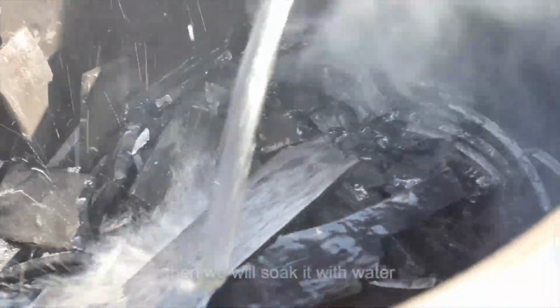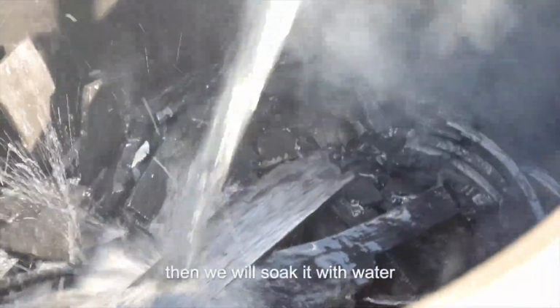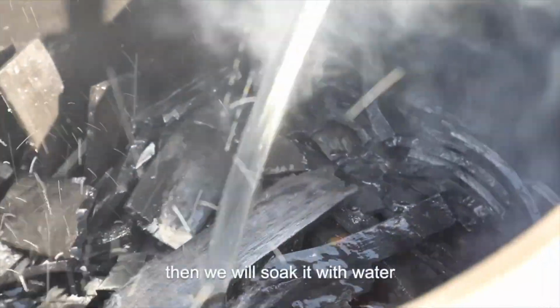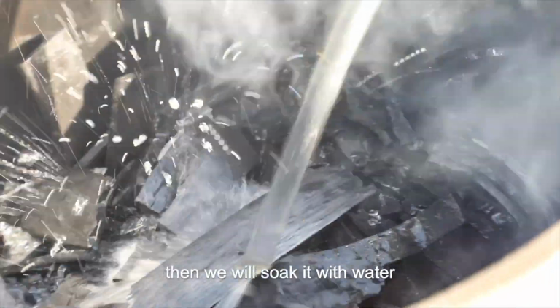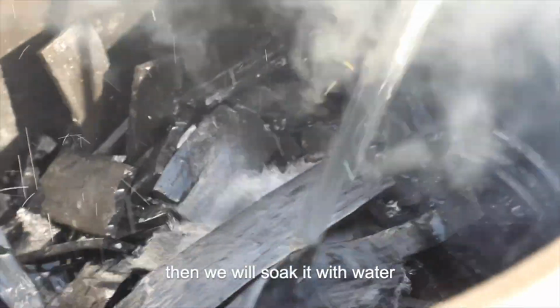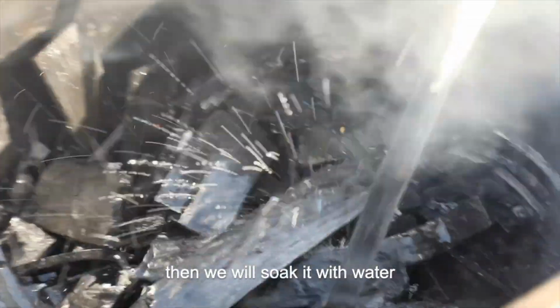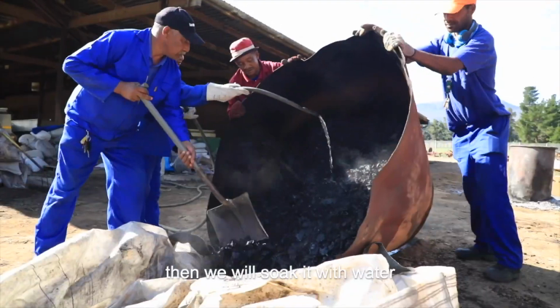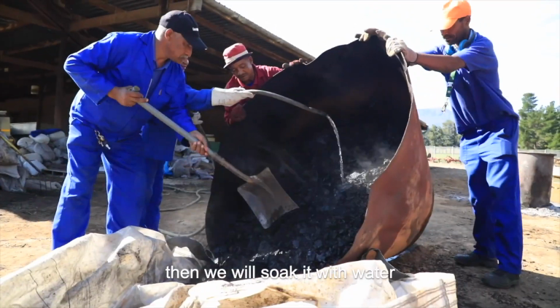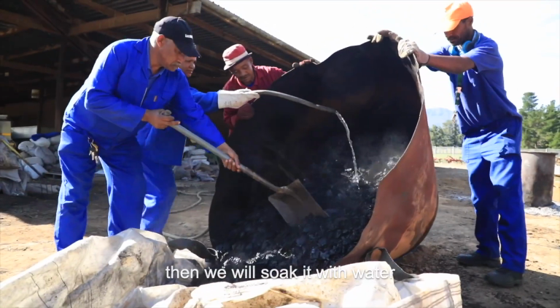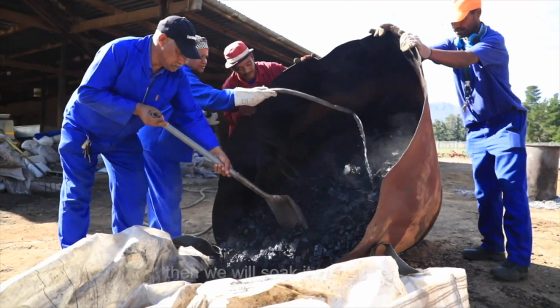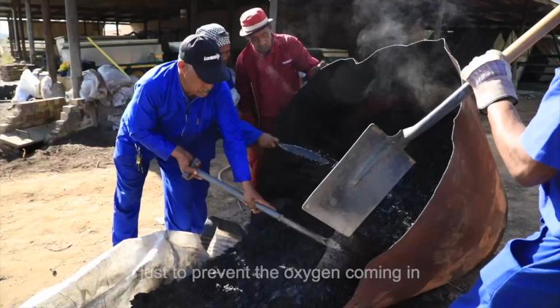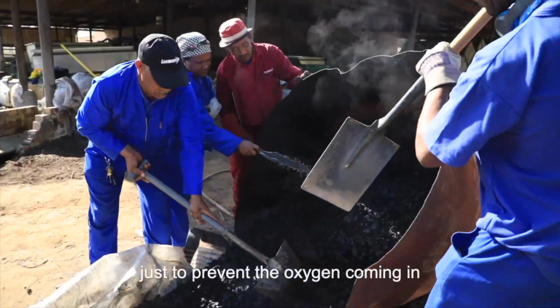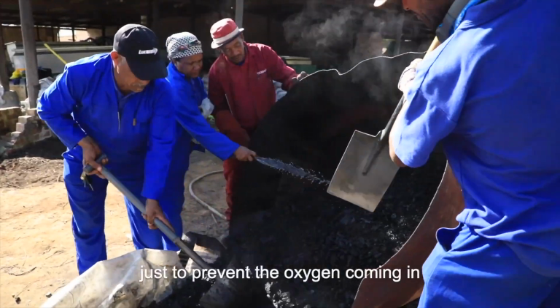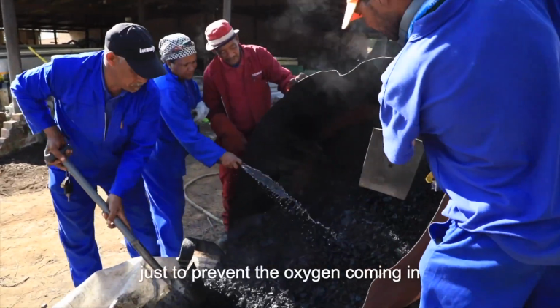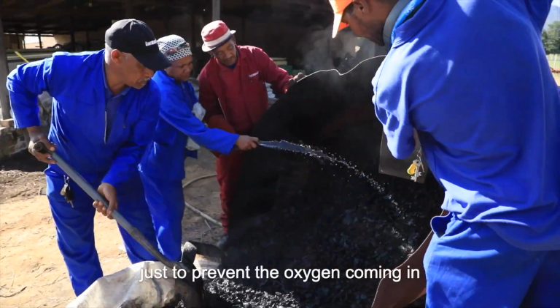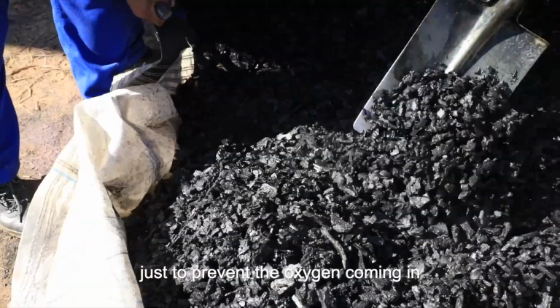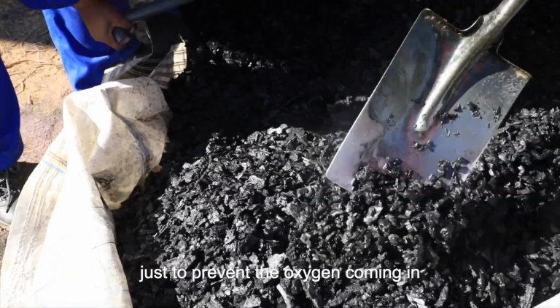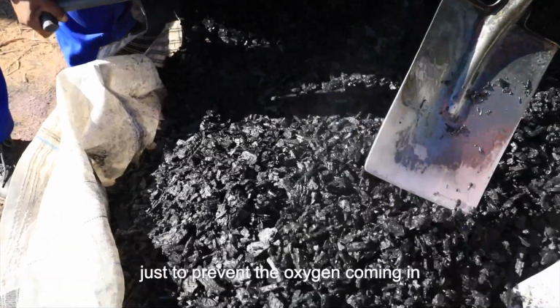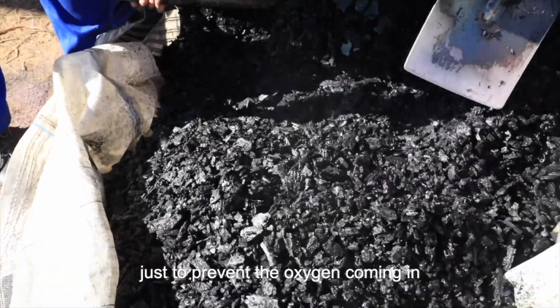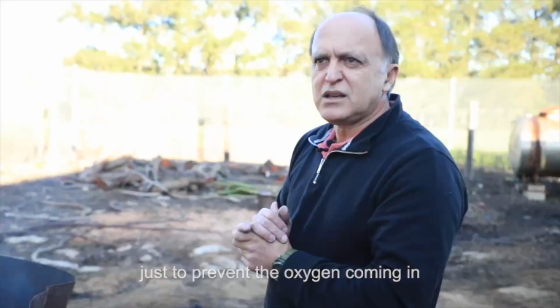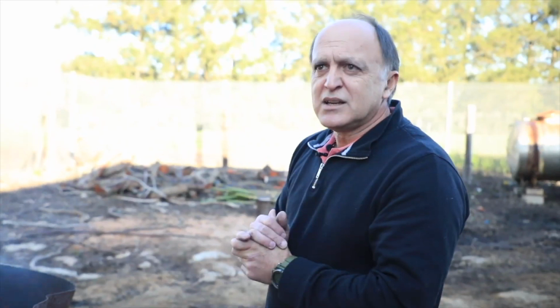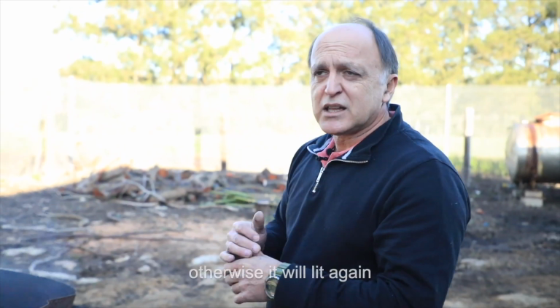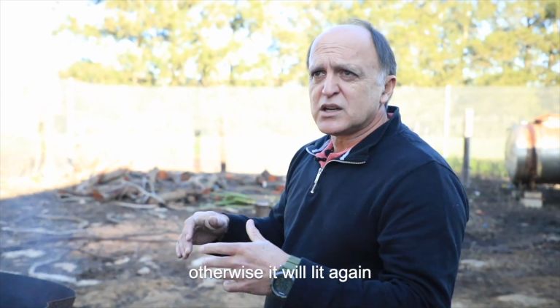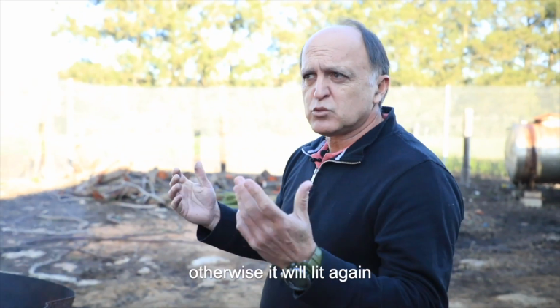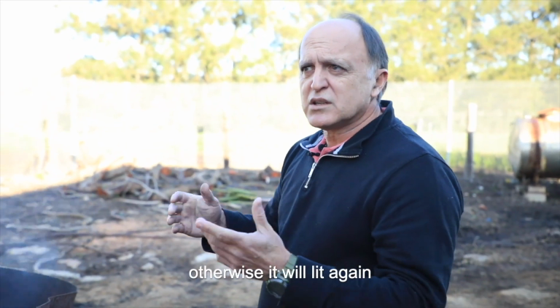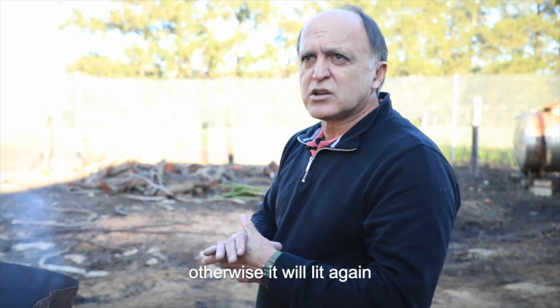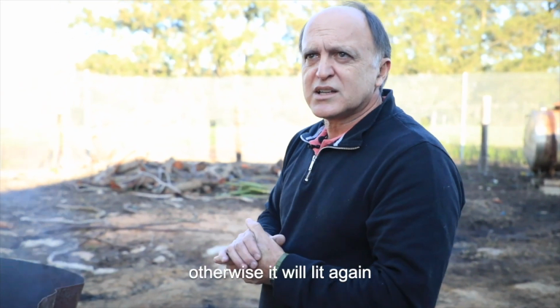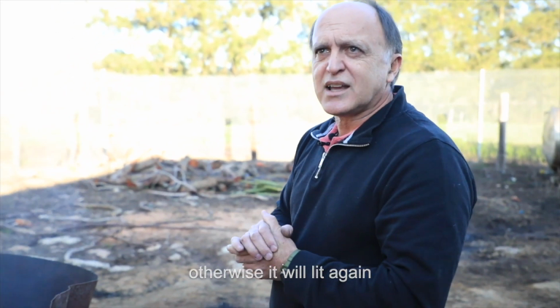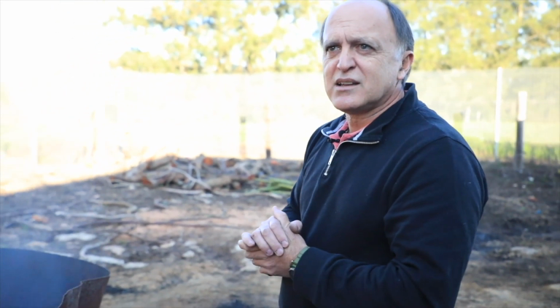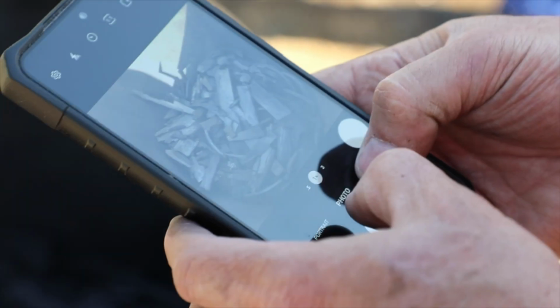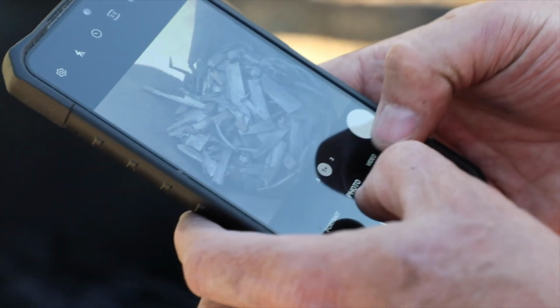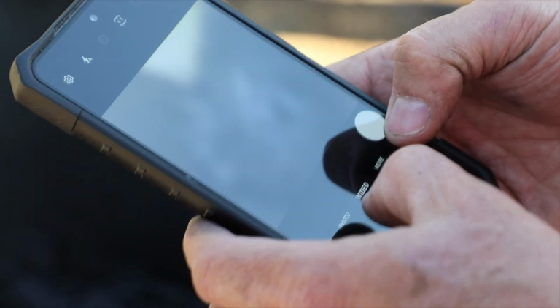Then we will soak it with water, just to prevent oxygen from coming in. Otherwise, it will start to ignite again.